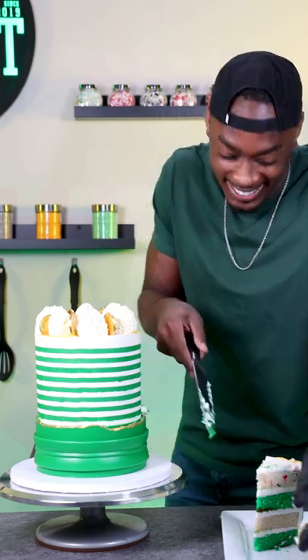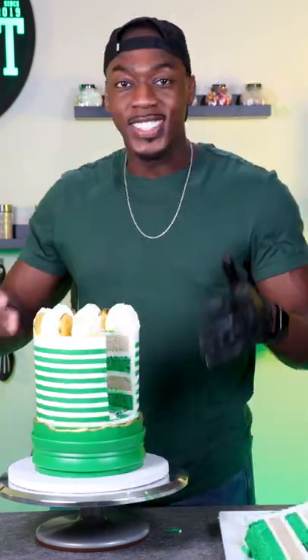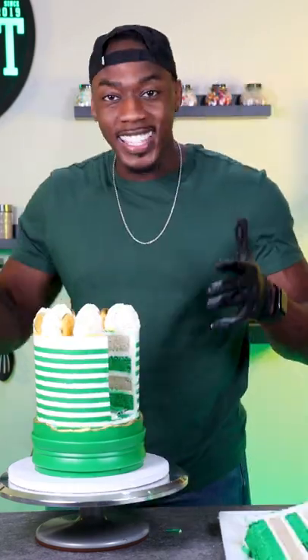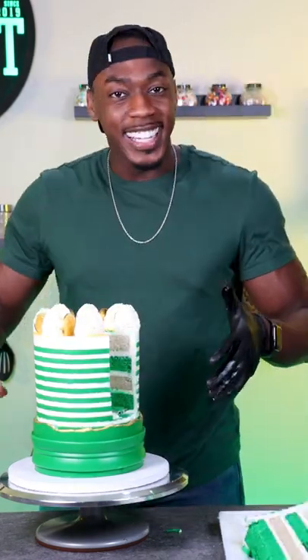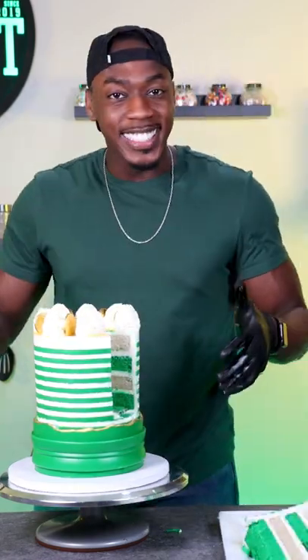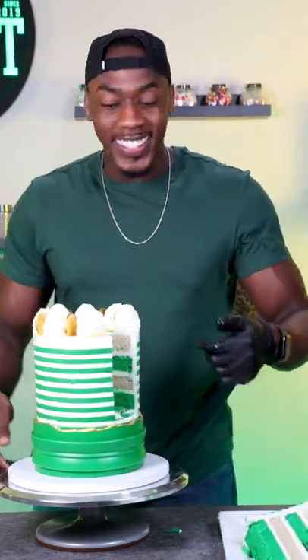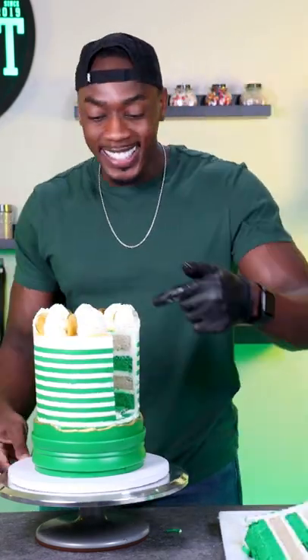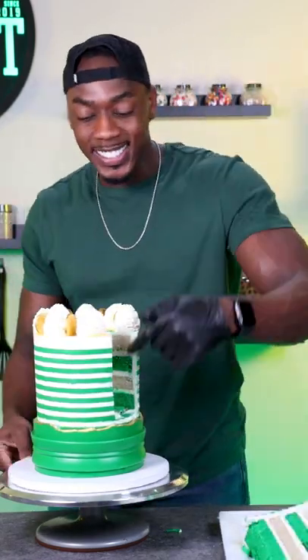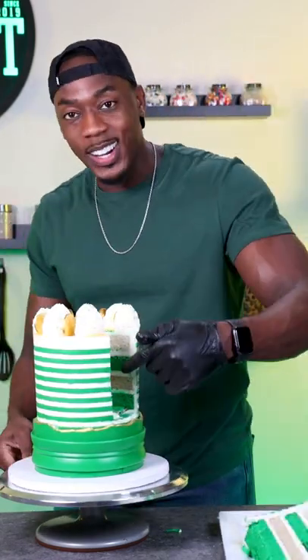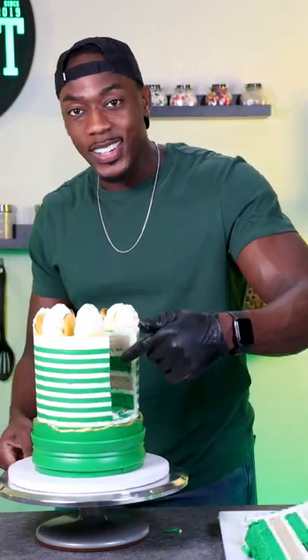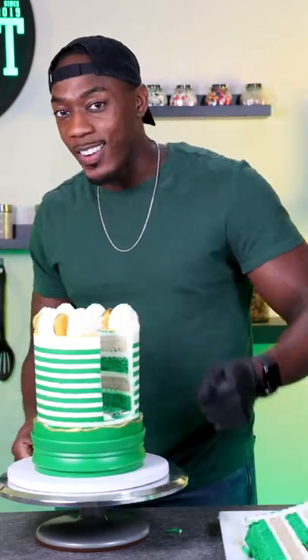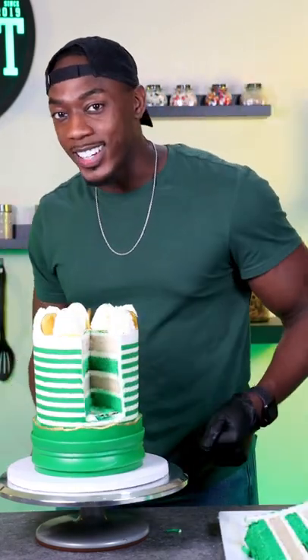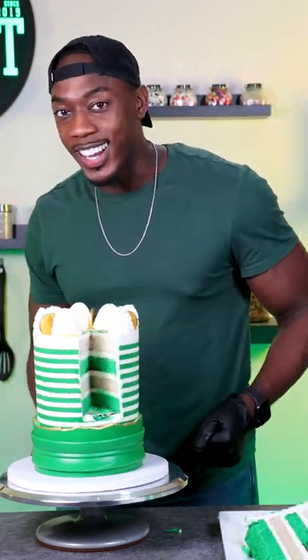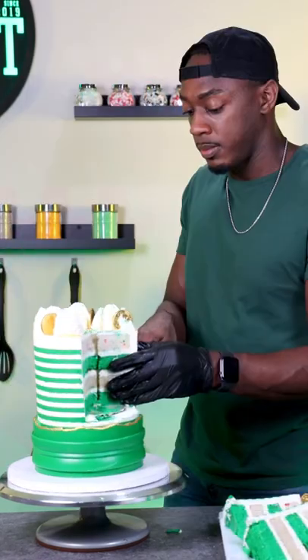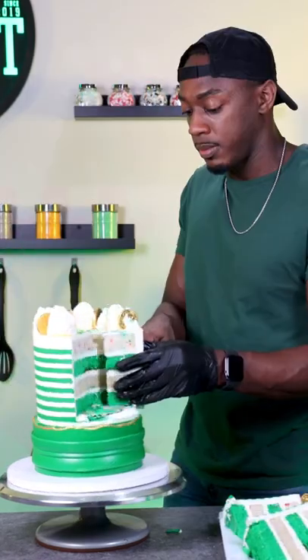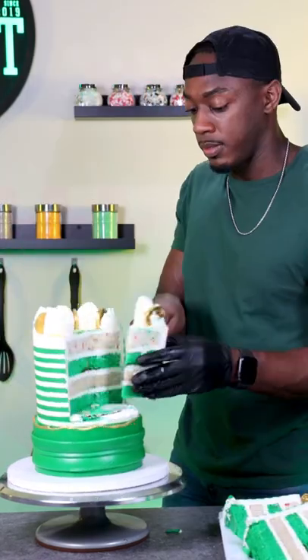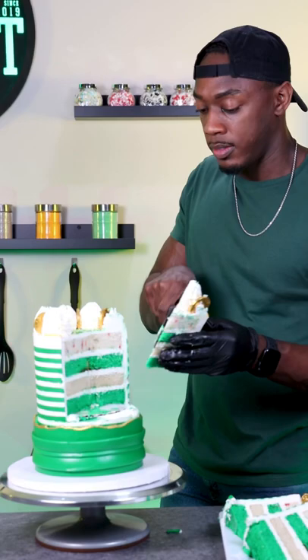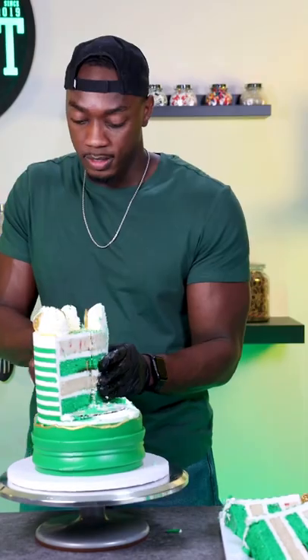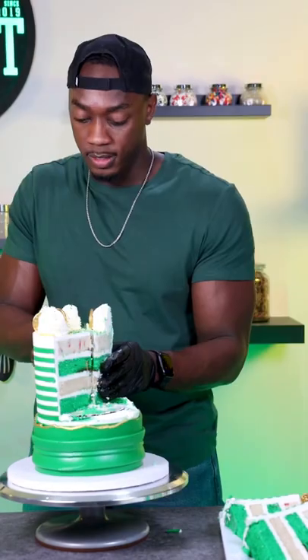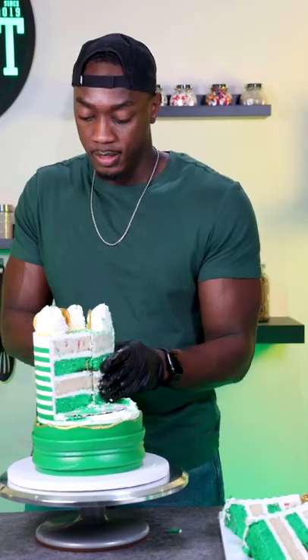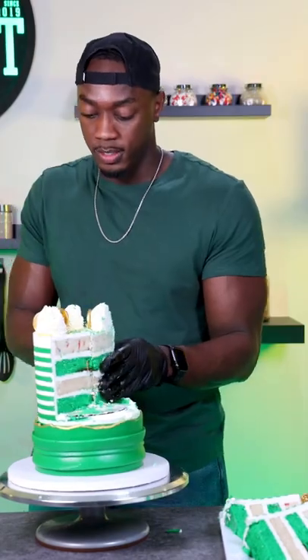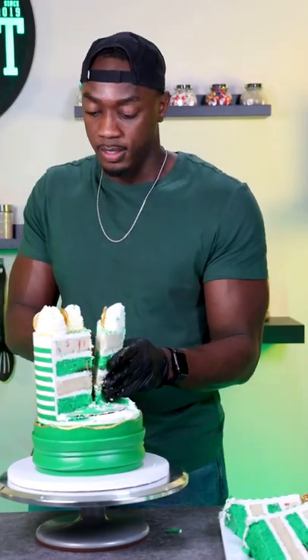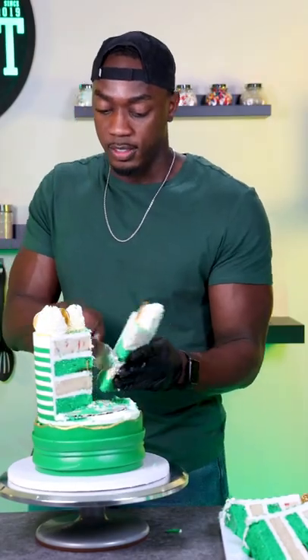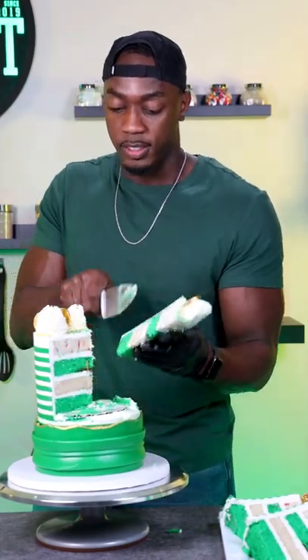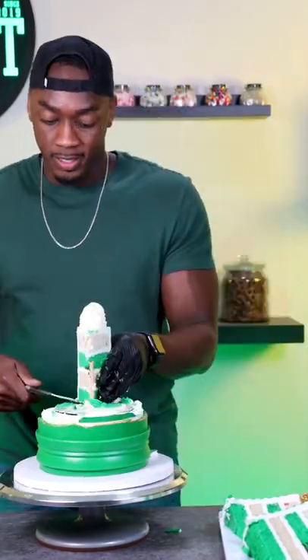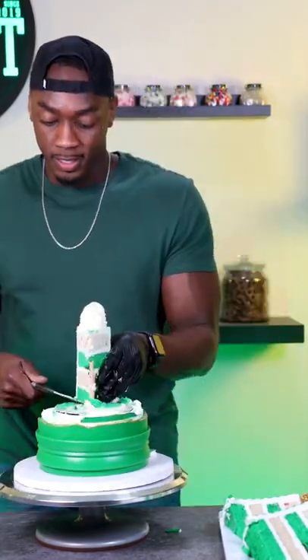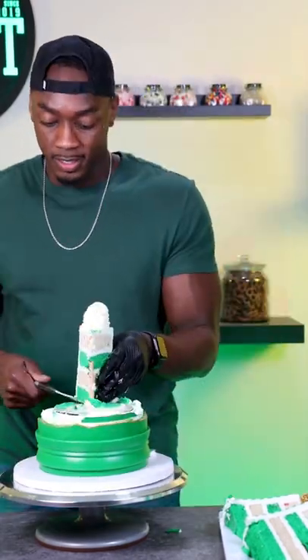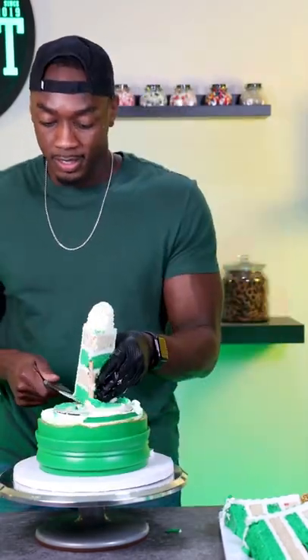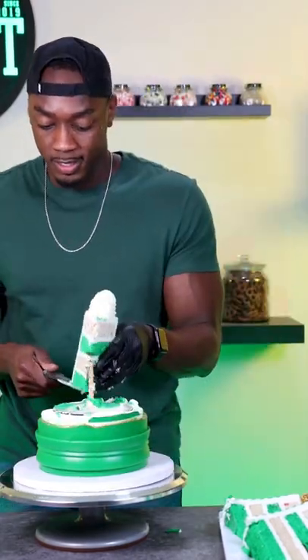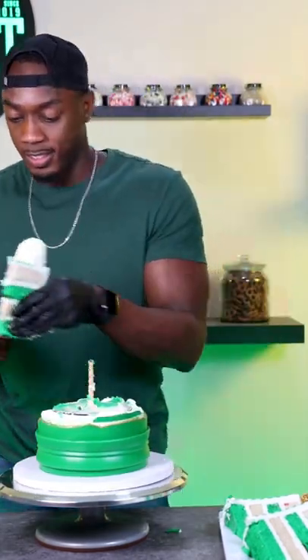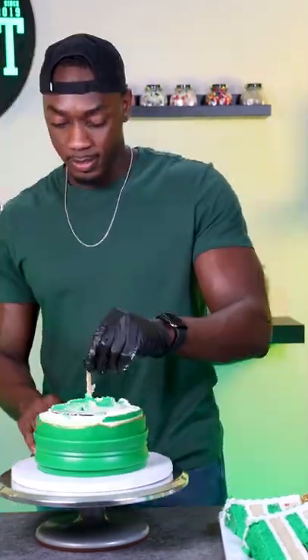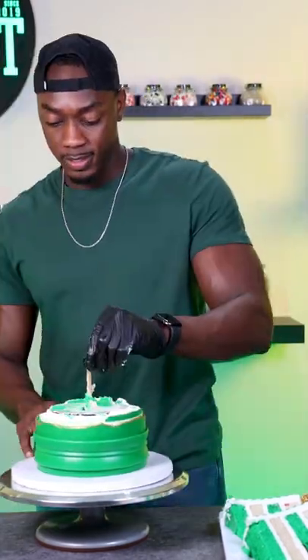So the cake is now cut. I went halfway down and I'm just going to keep doing that around until I get the top tier off.